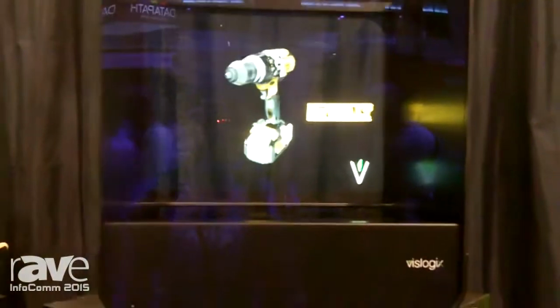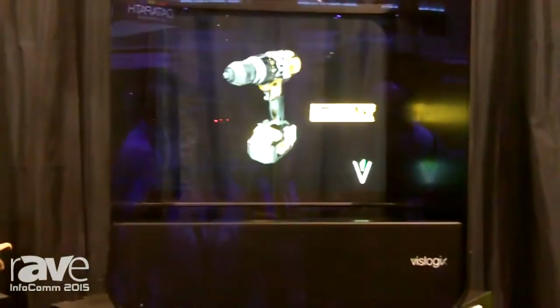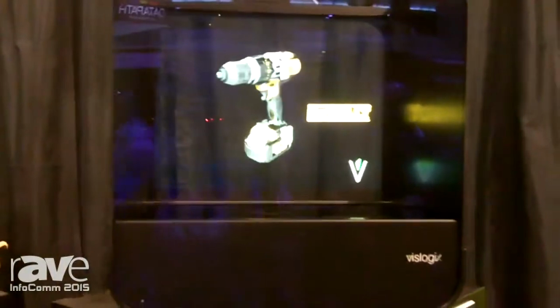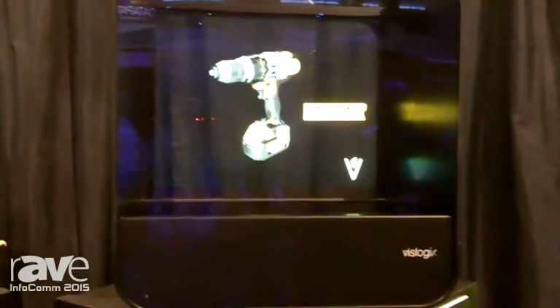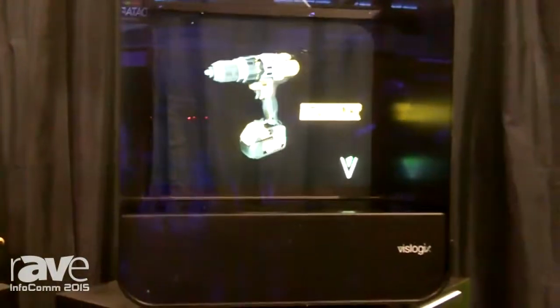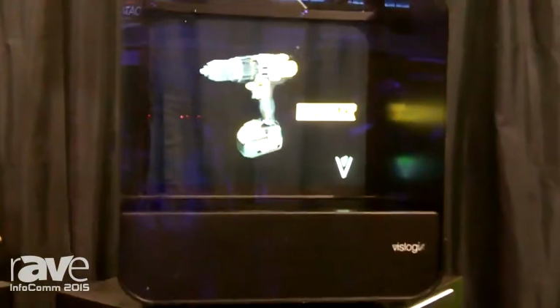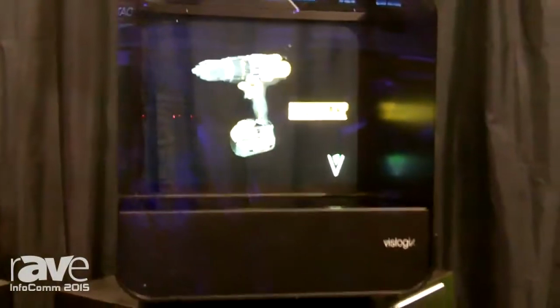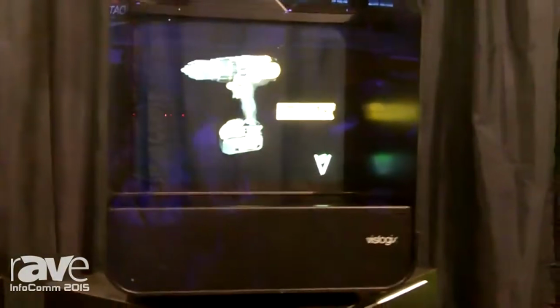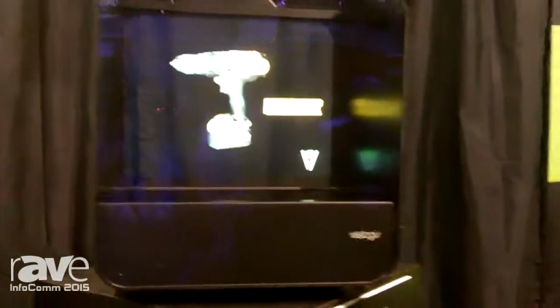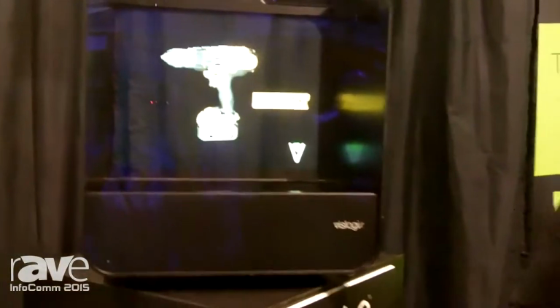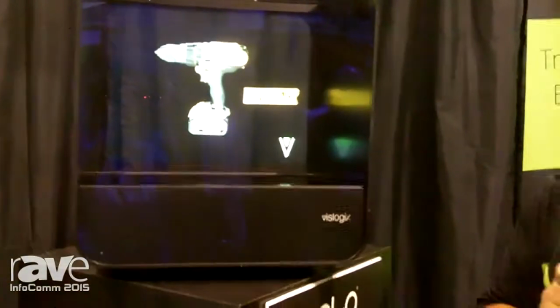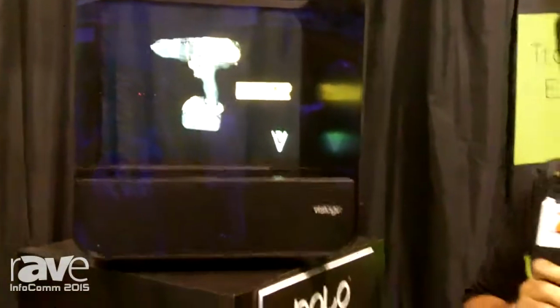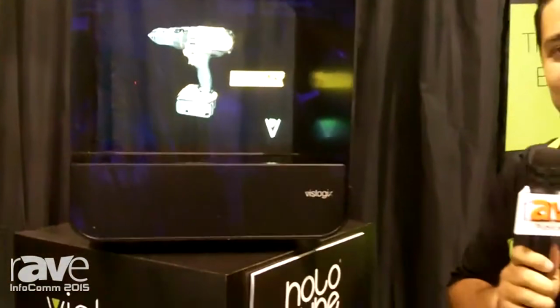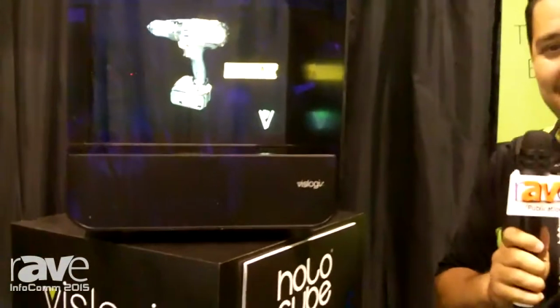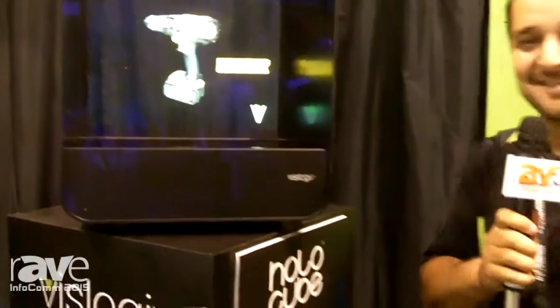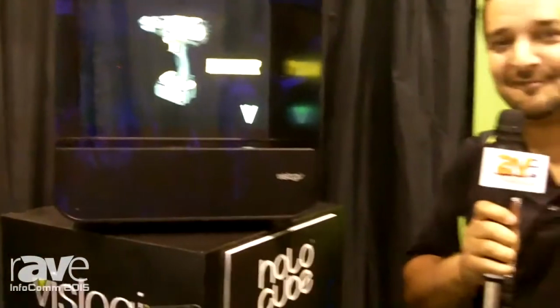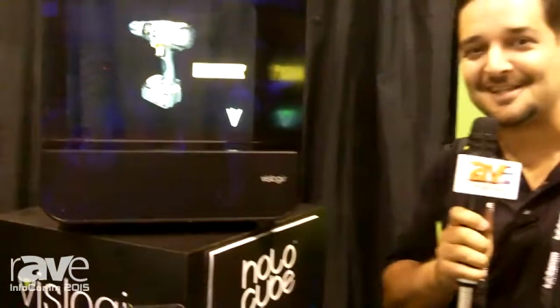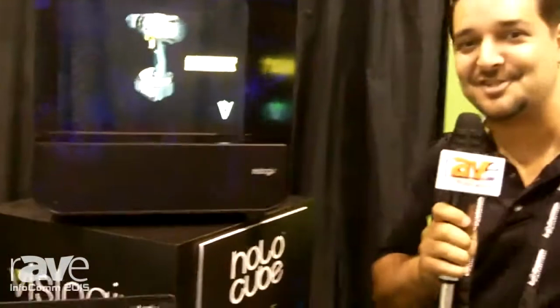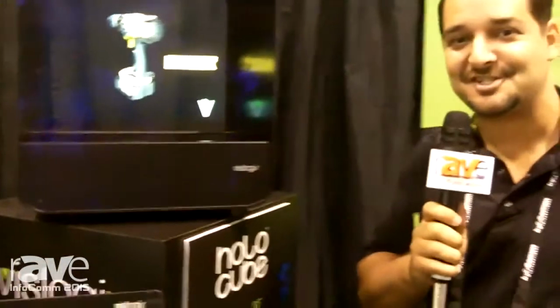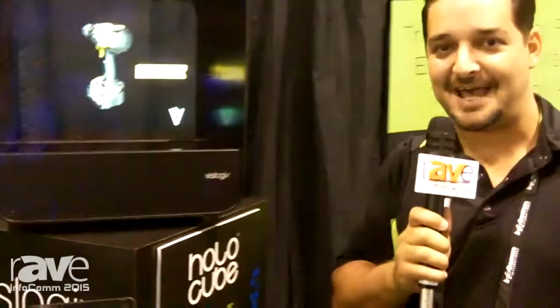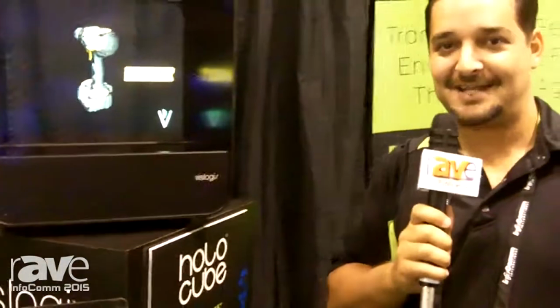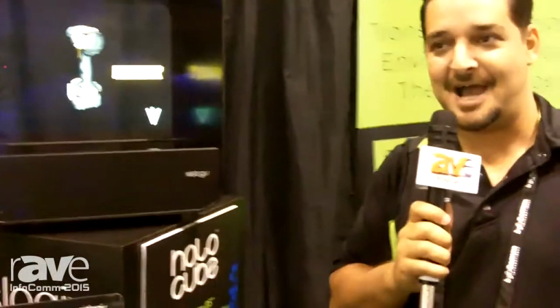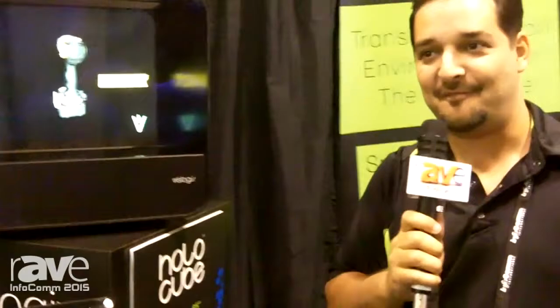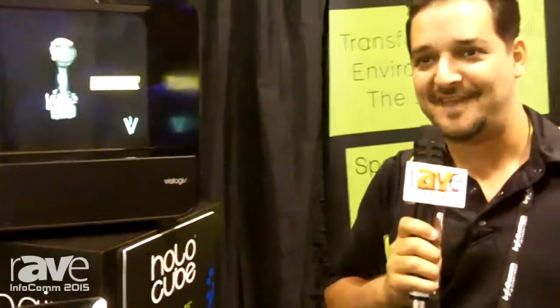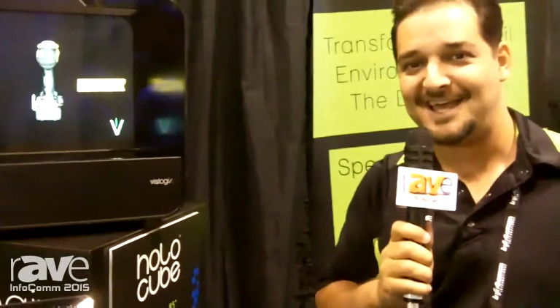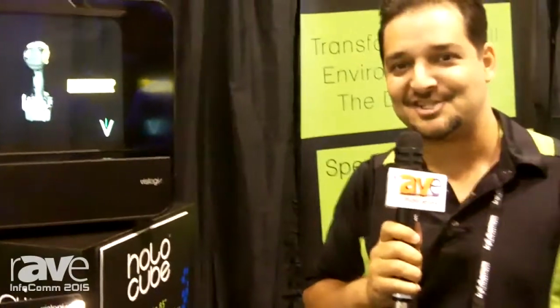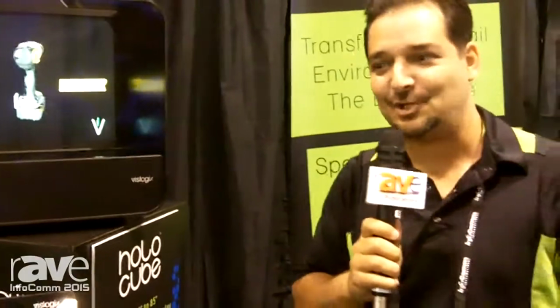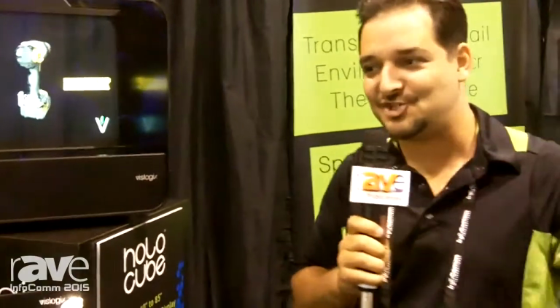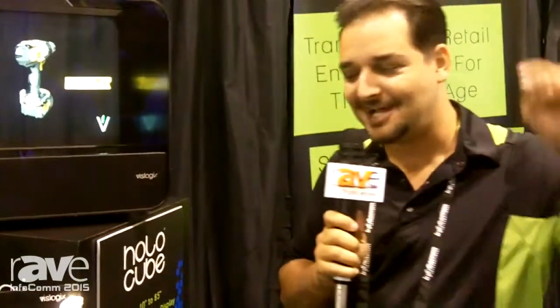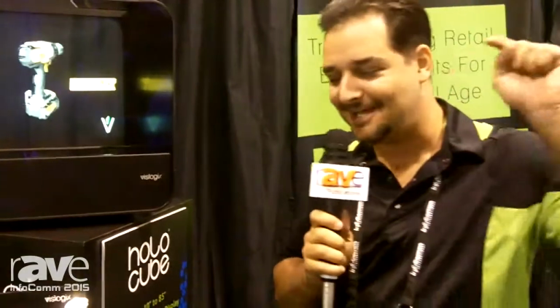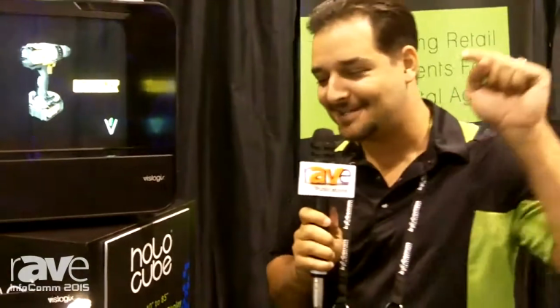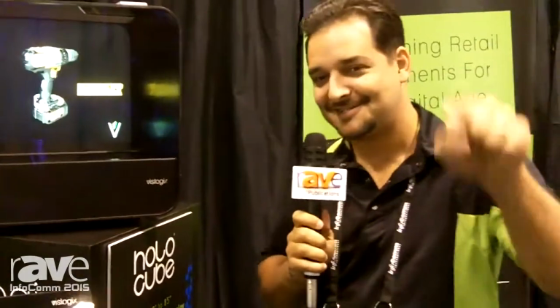So that's the HoloCube. We're Vizlogix. You can find us at Vizlogix.com — V-I-S-L-O-G-I-X.